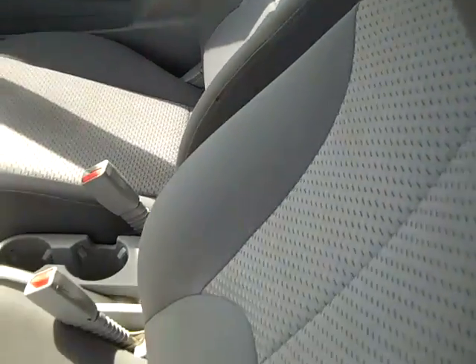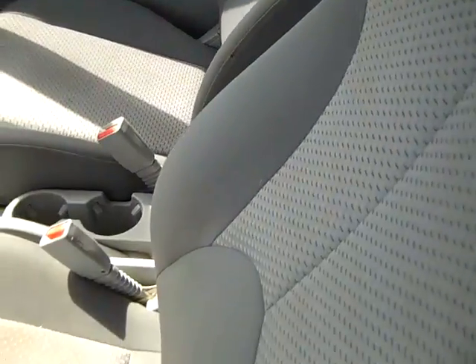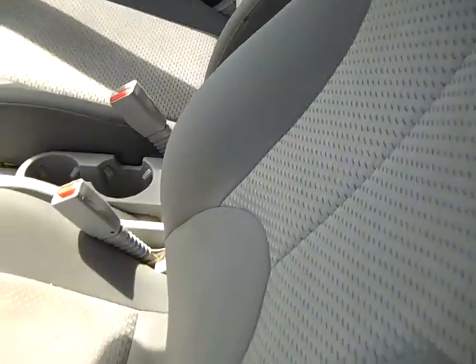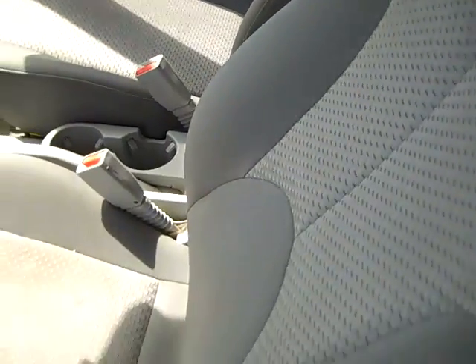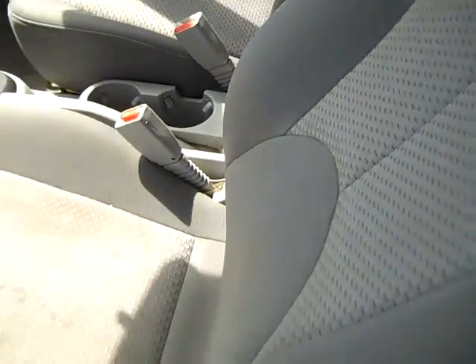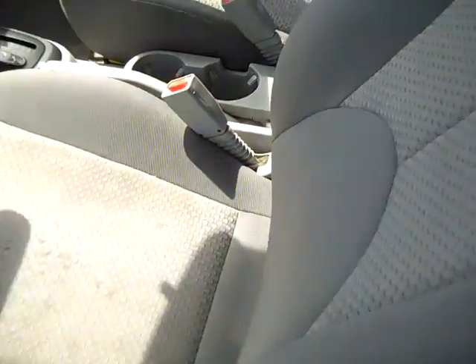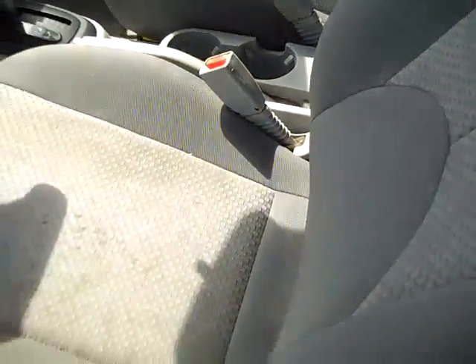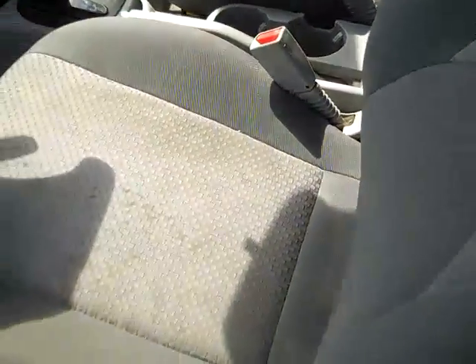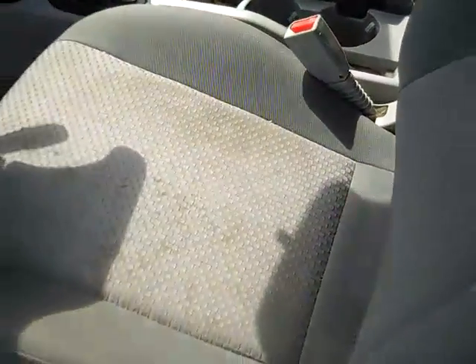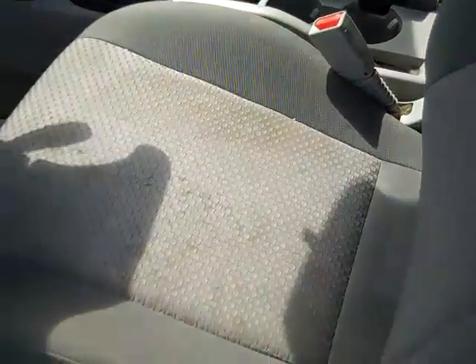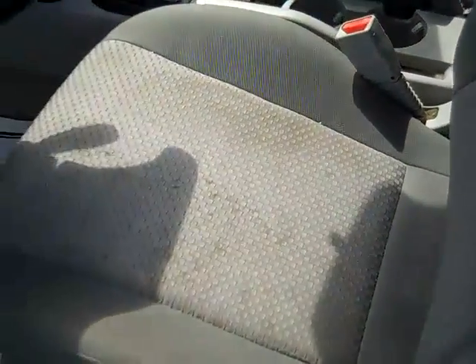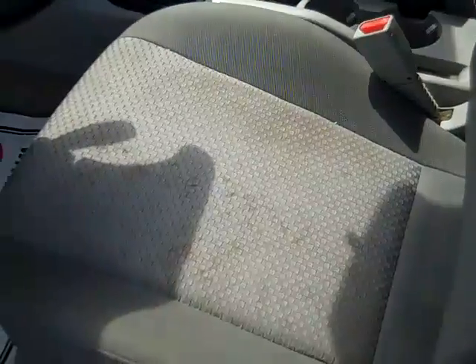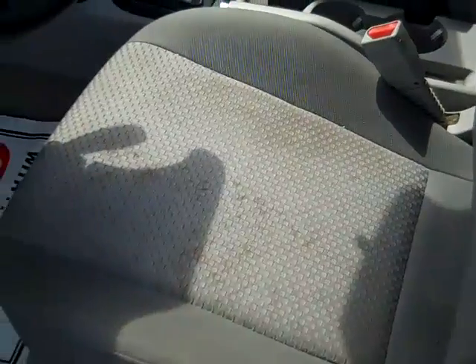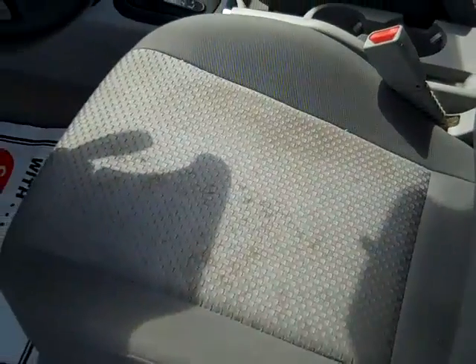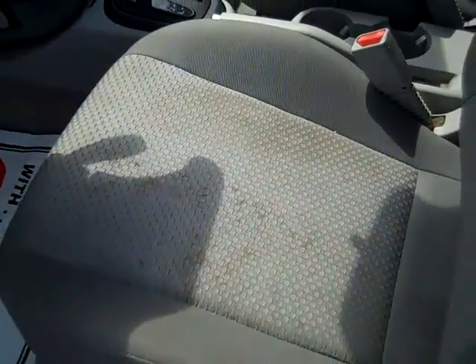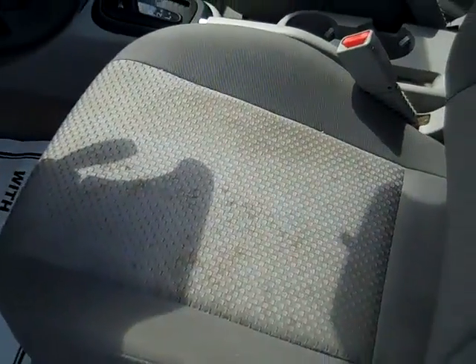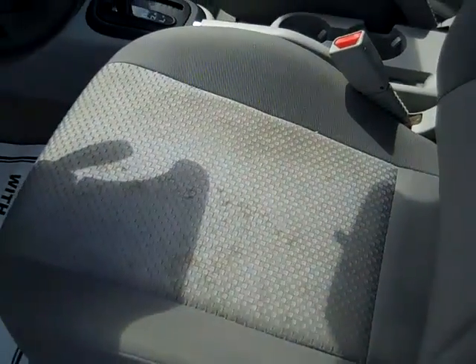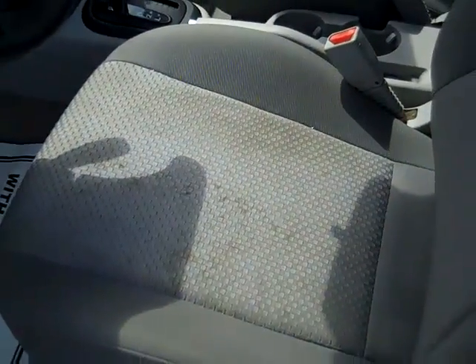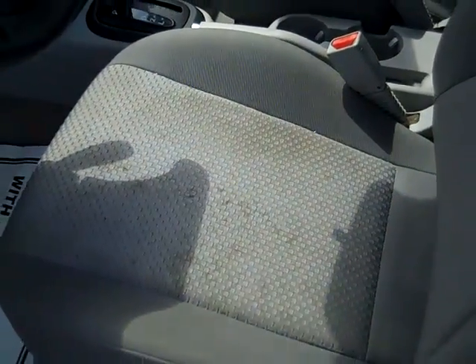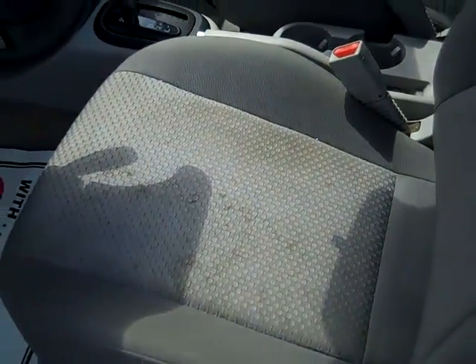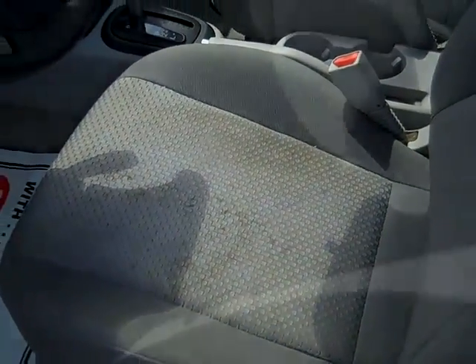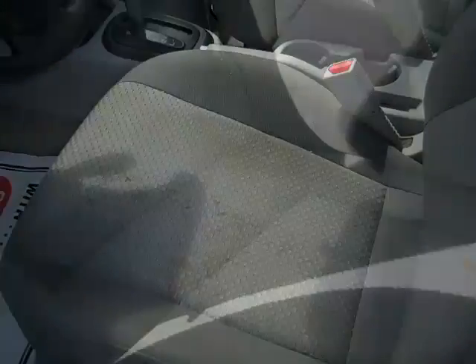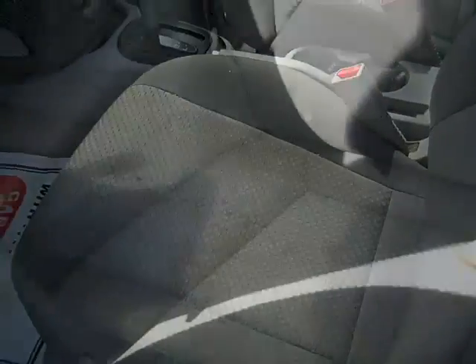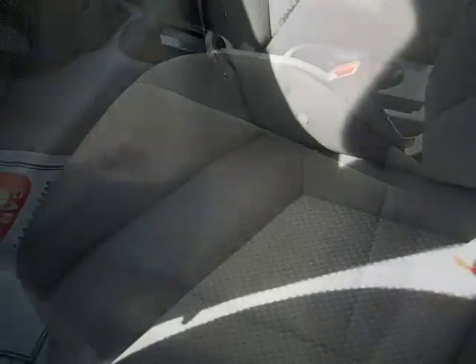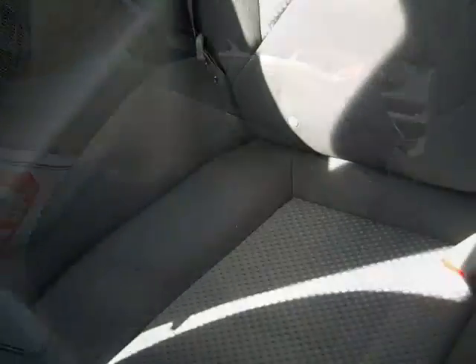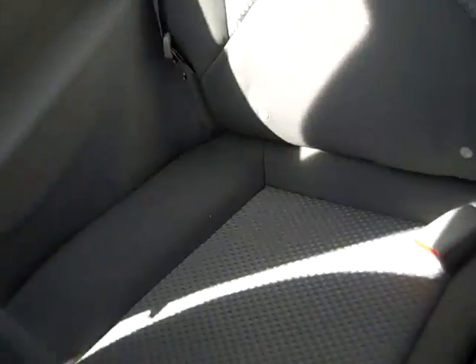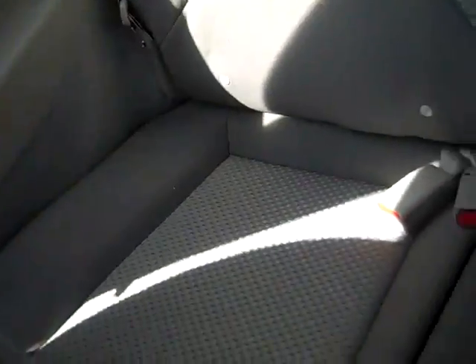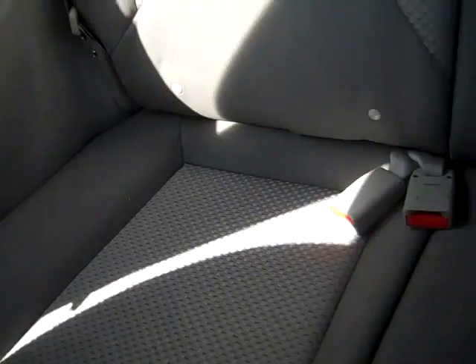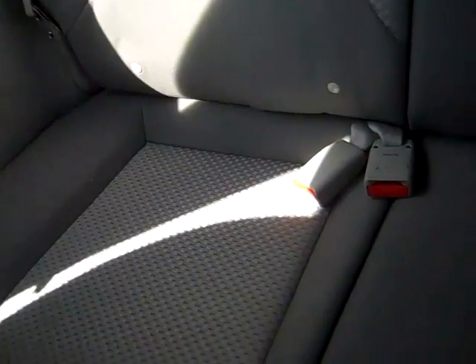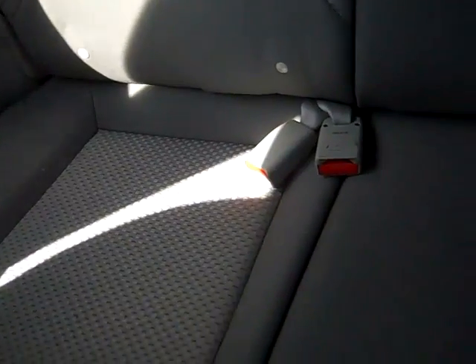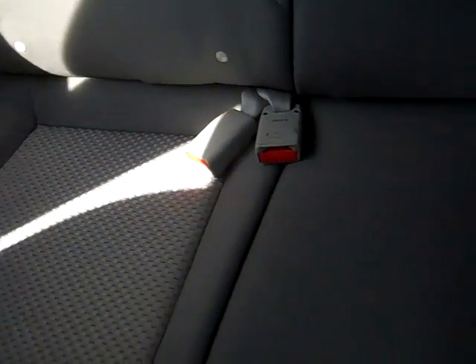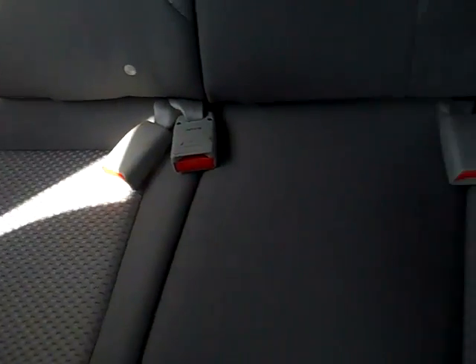There are a few stains, and I'm not sure if these are going to come out or not. And here's a look at the back seat.